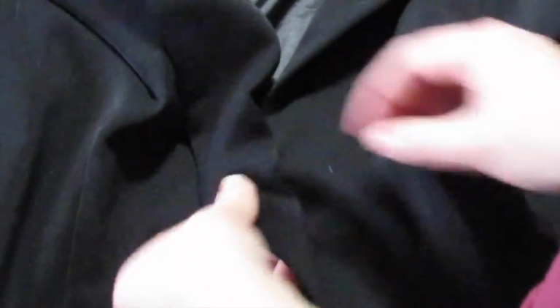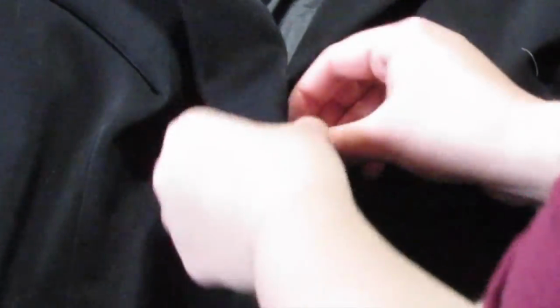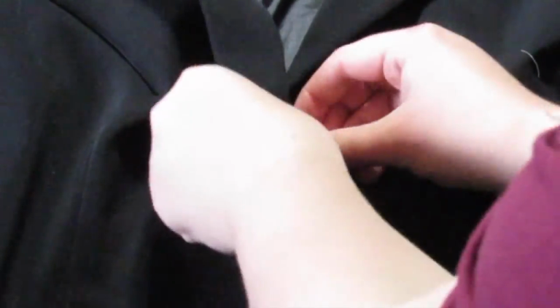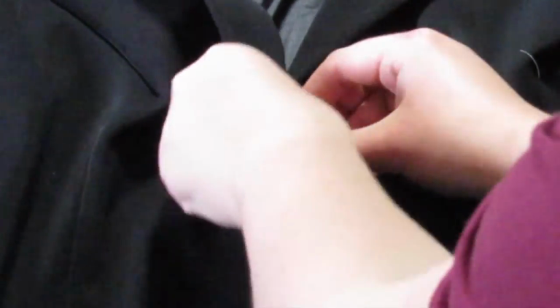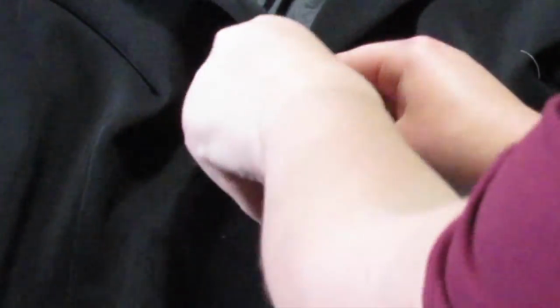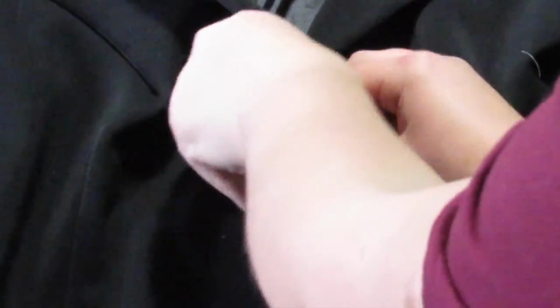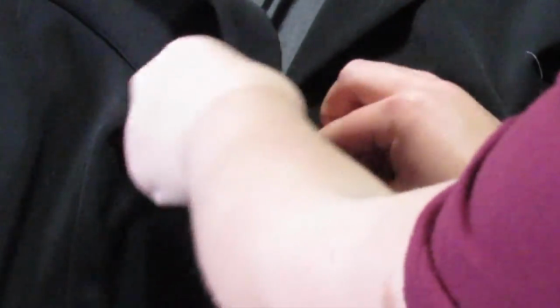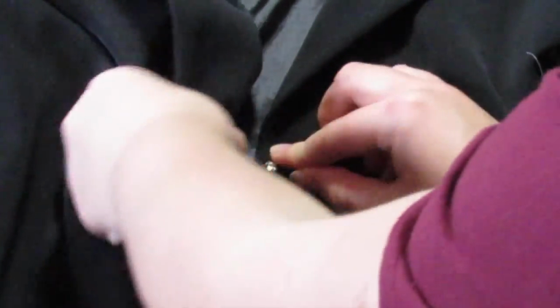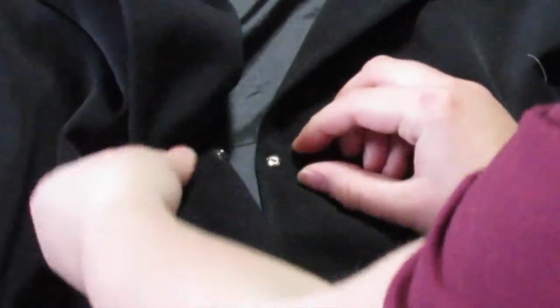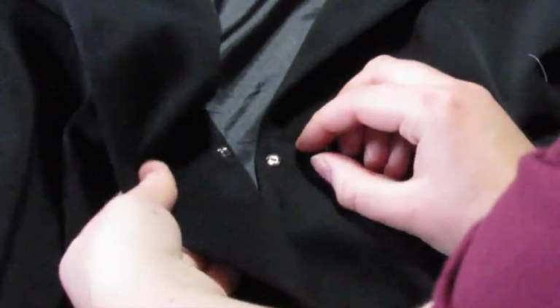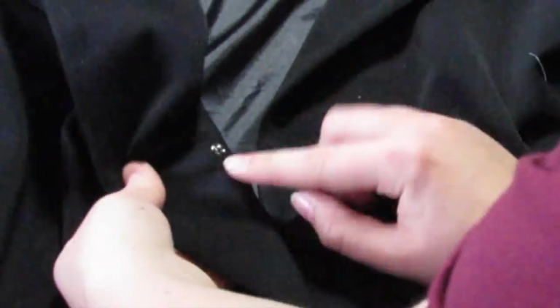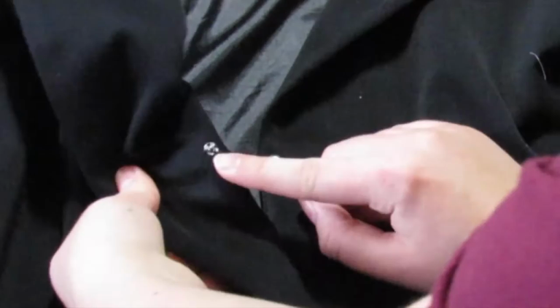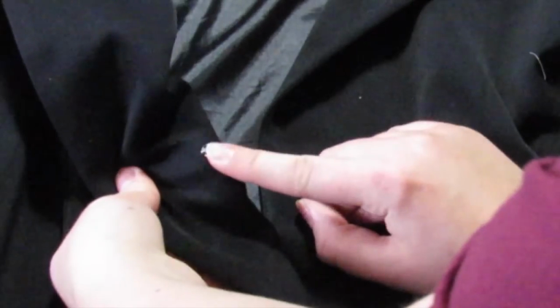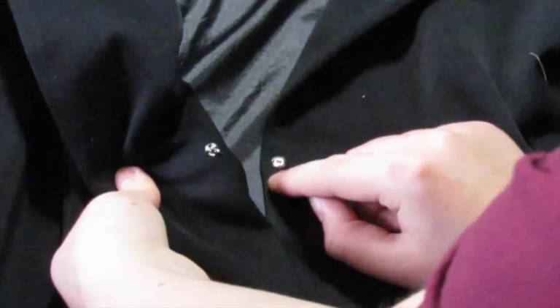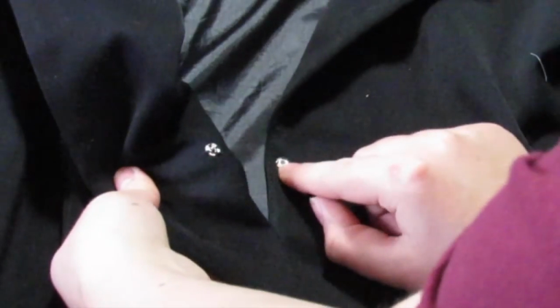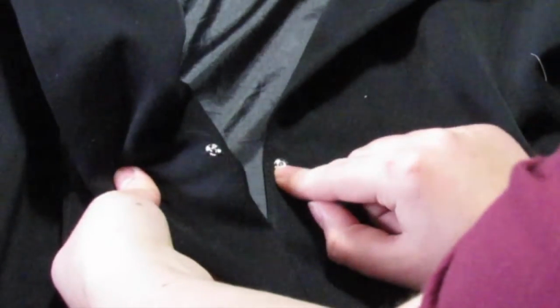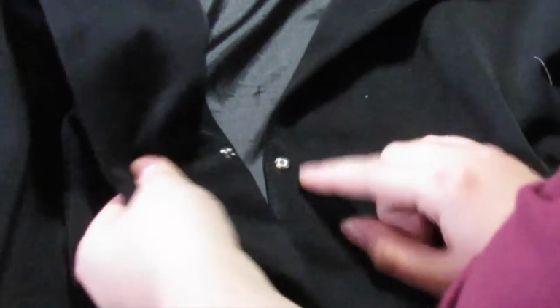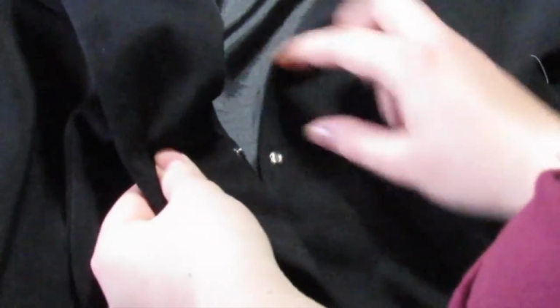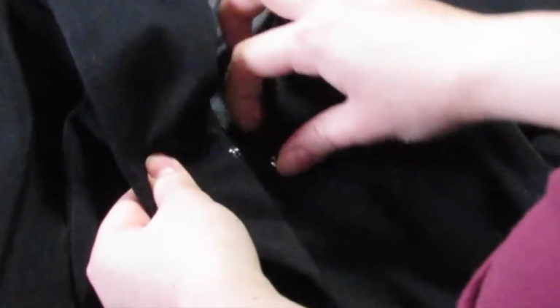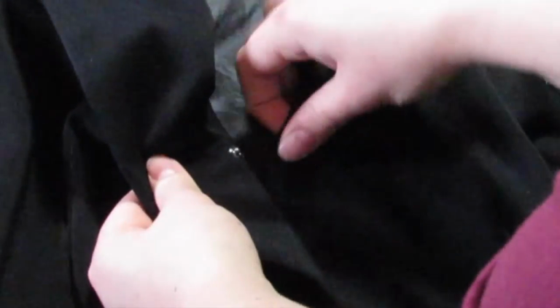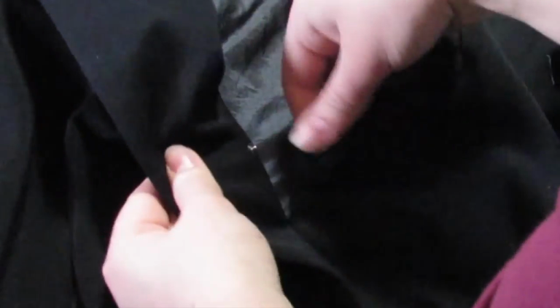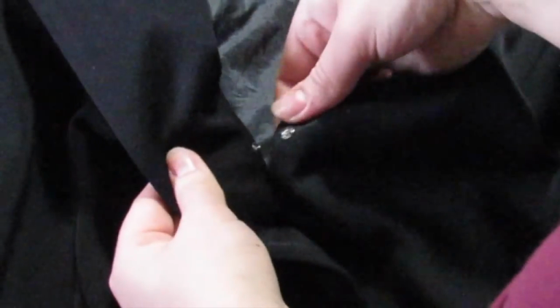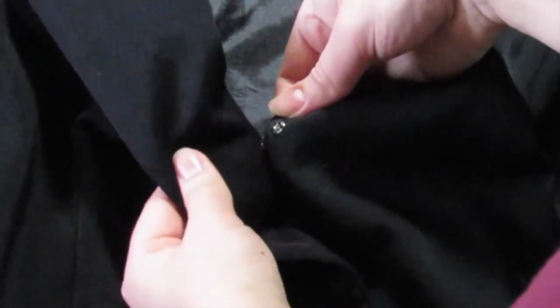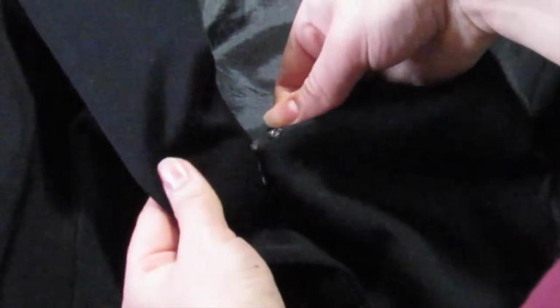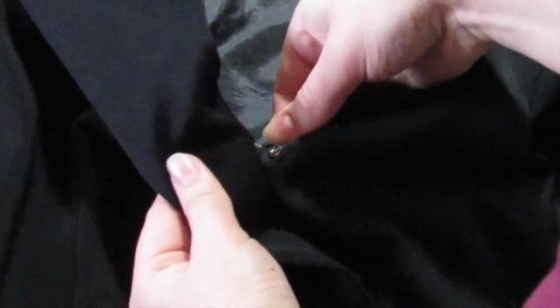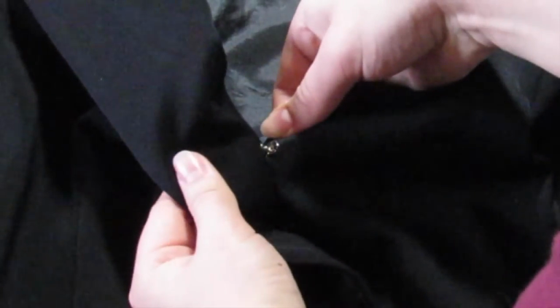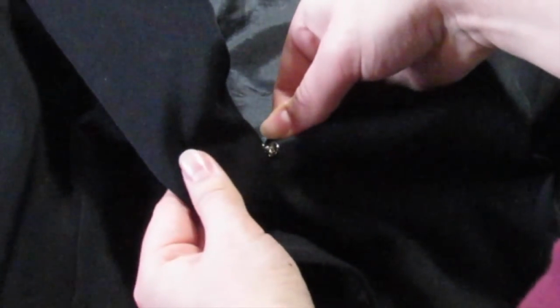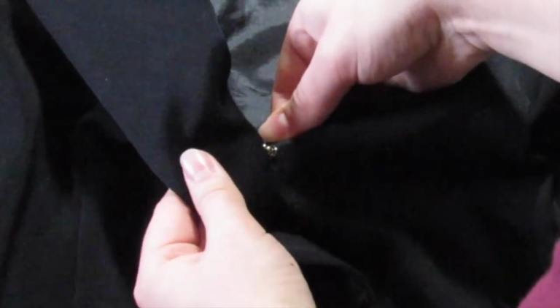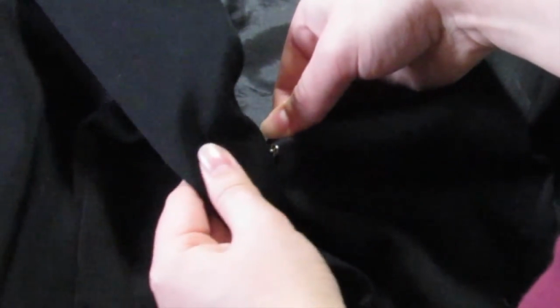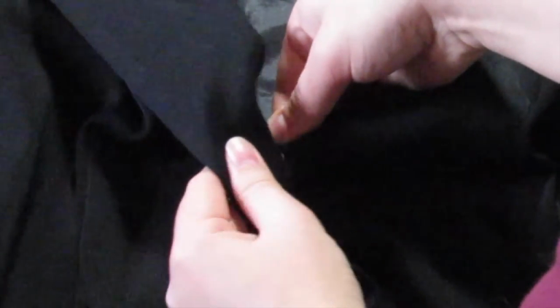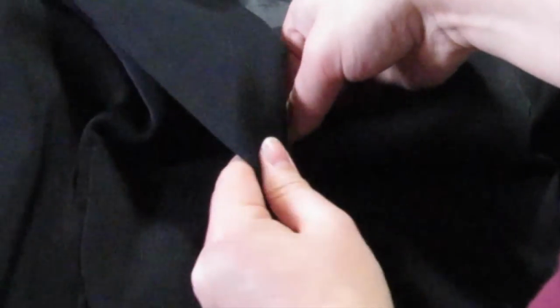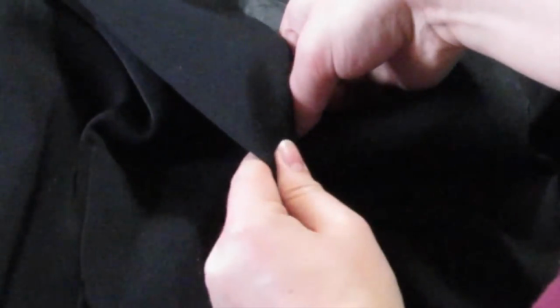Lastly, add a few snaps to make sure the dress stays closed at the top and bottom, and then you're finished with the dress.